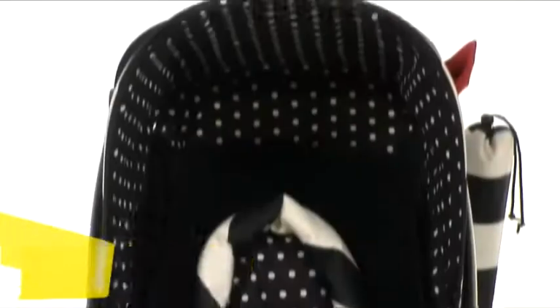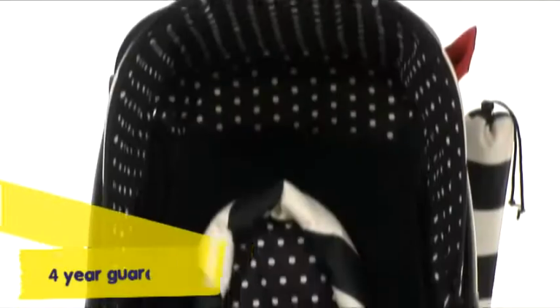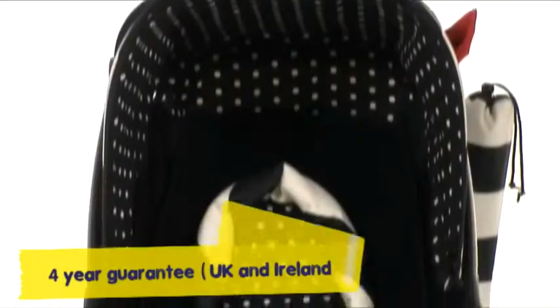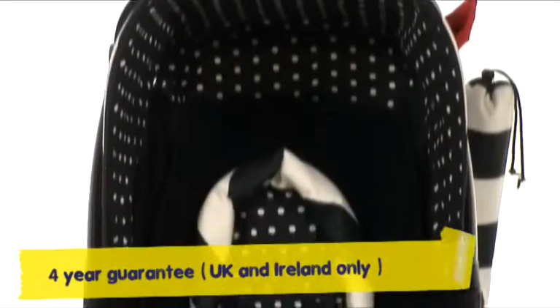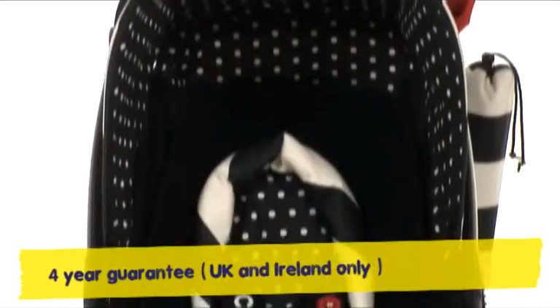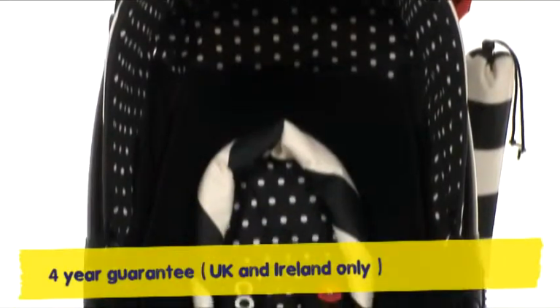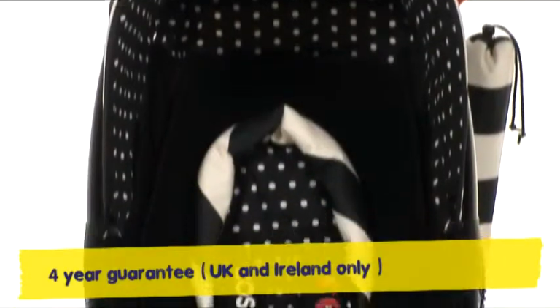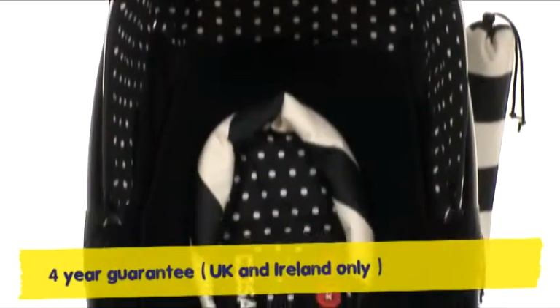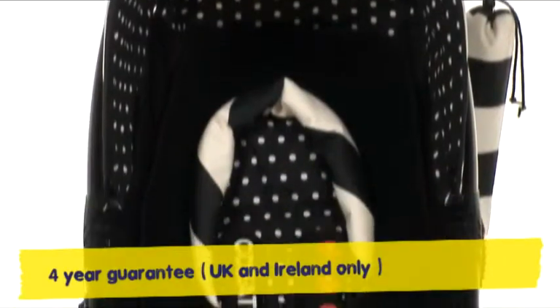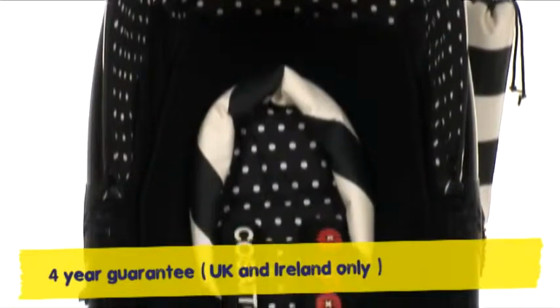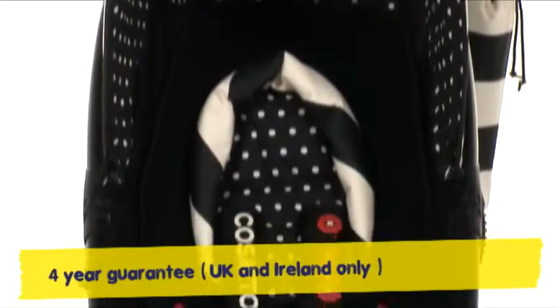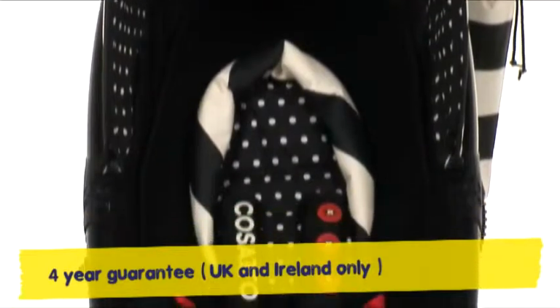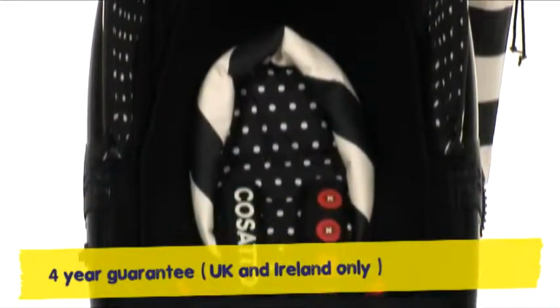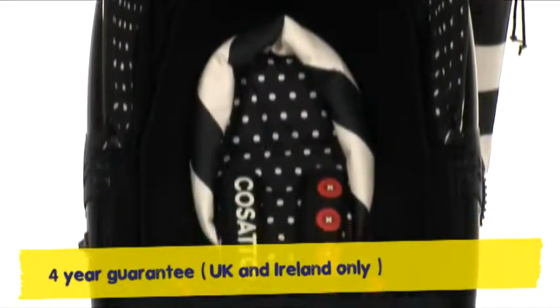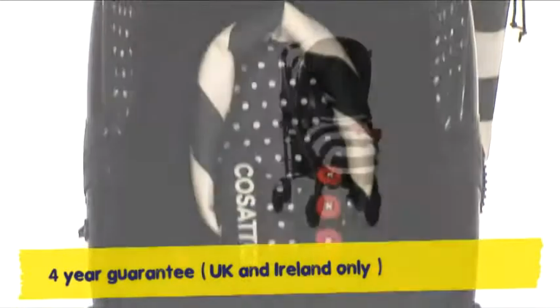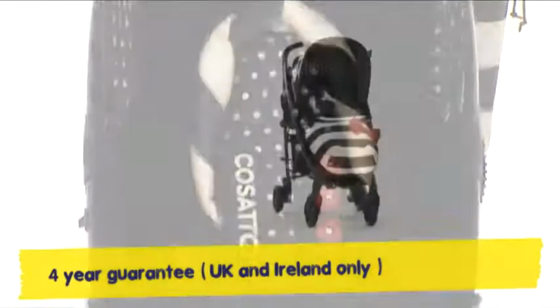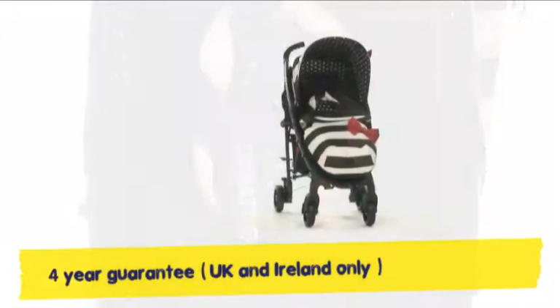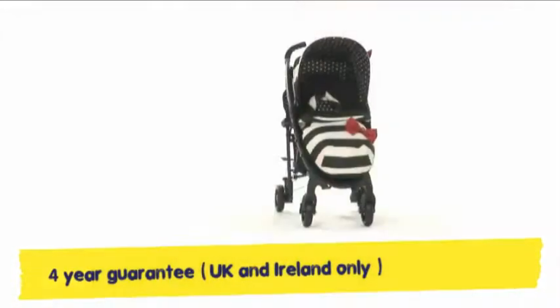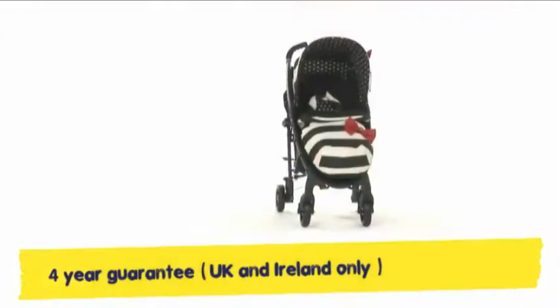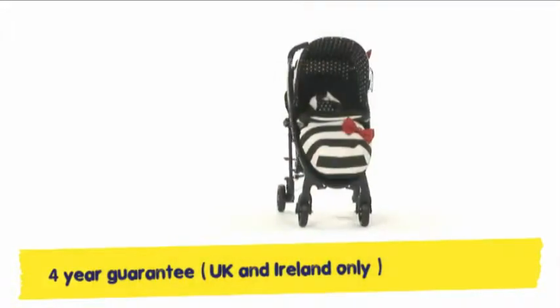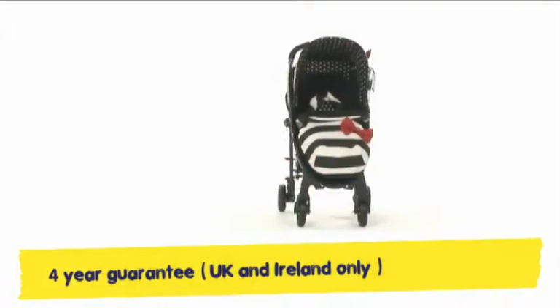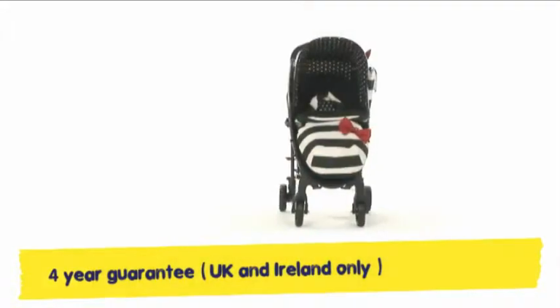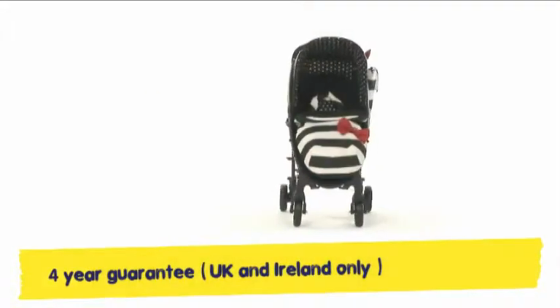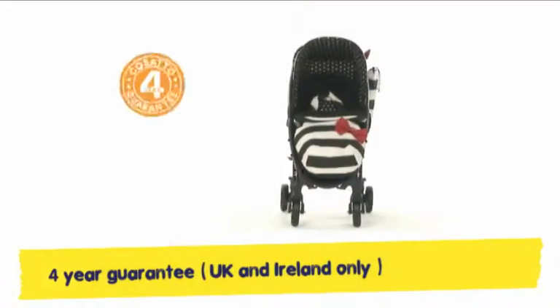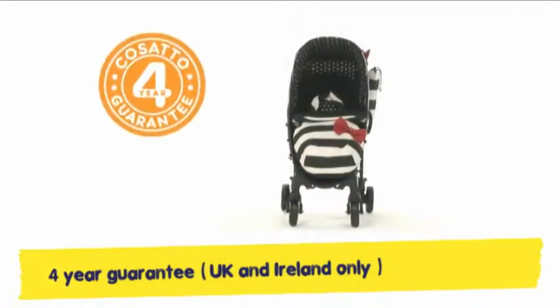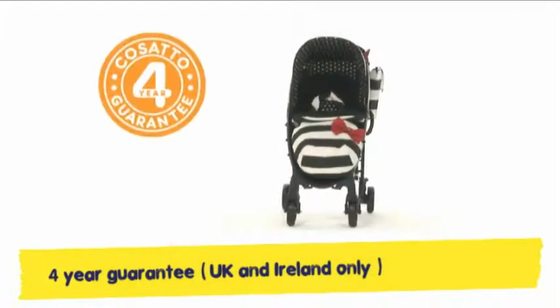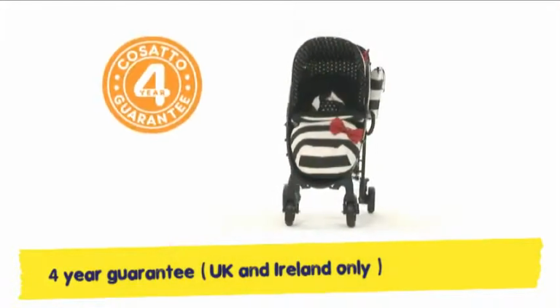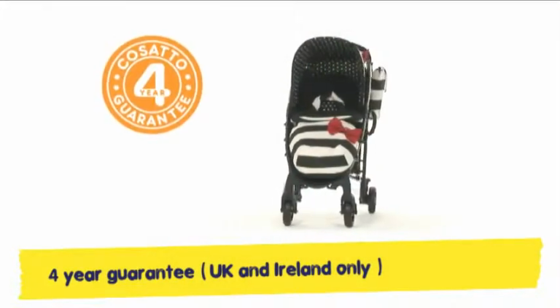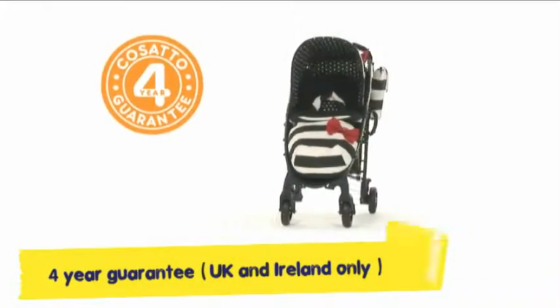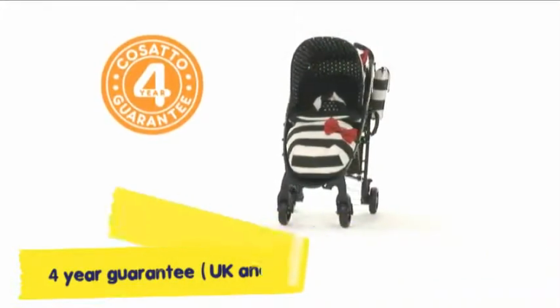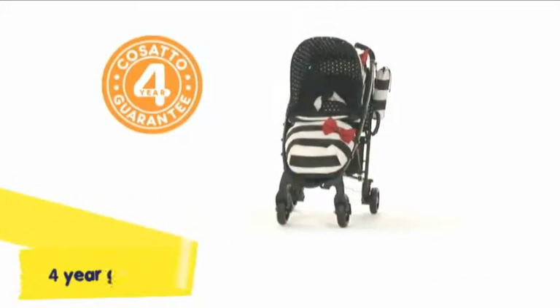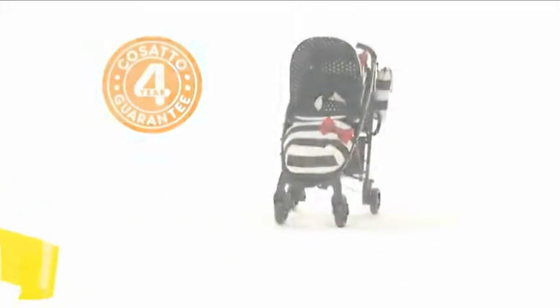That Yo is a star, it's clear to see. And to top it all, he comes with a four-year guarantee.